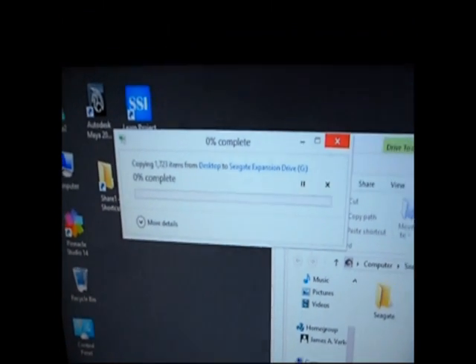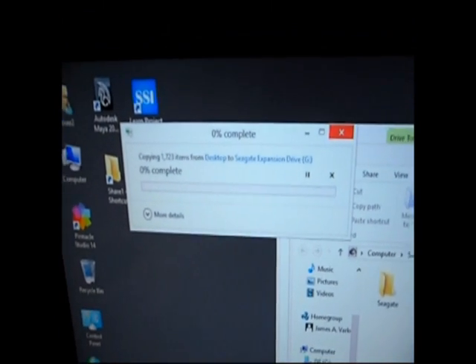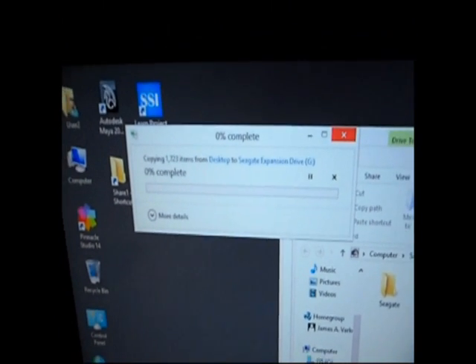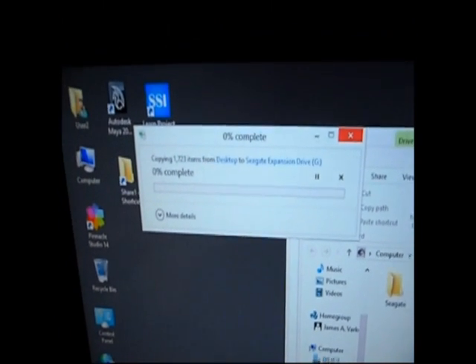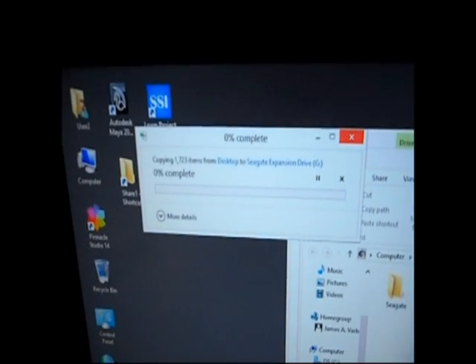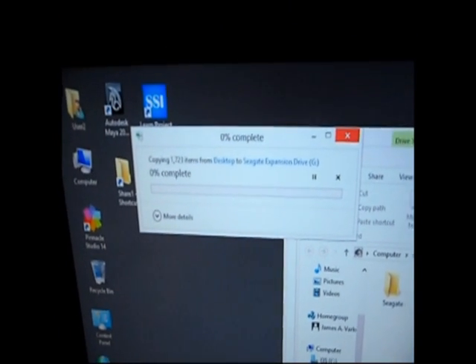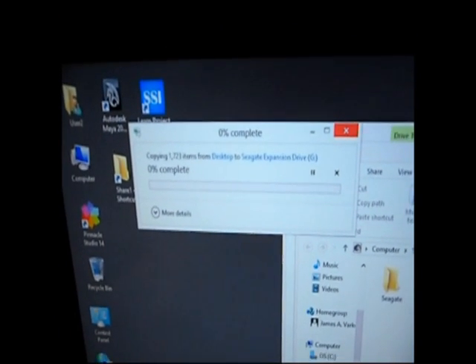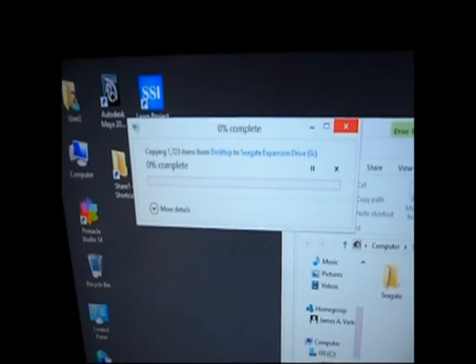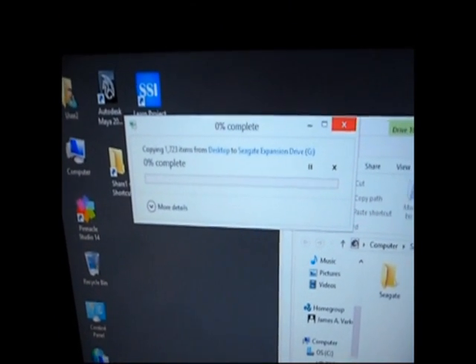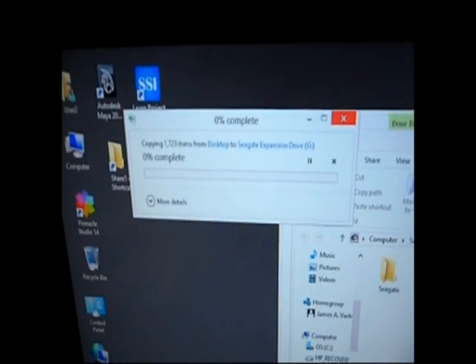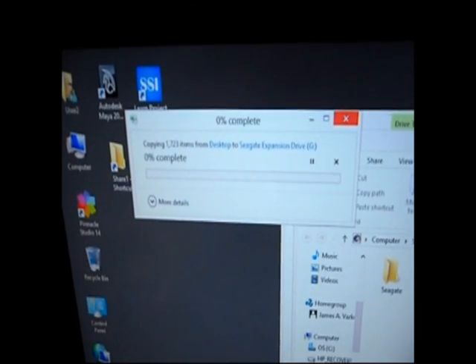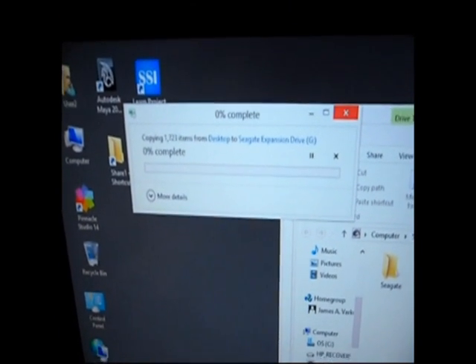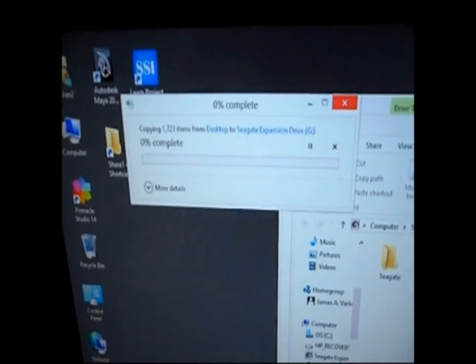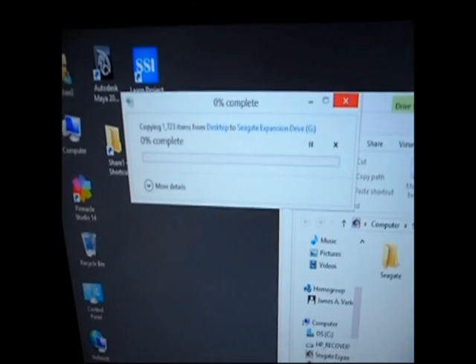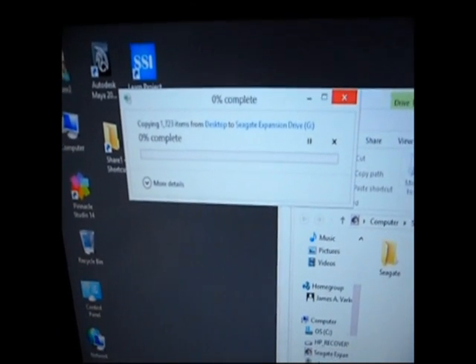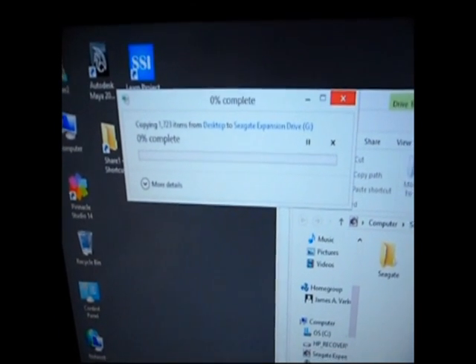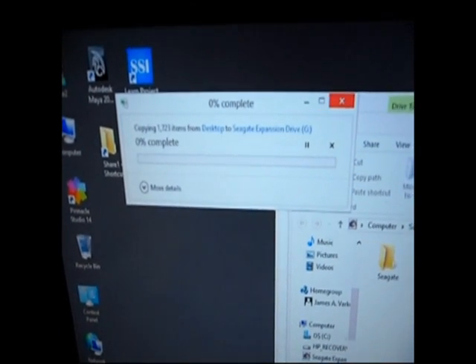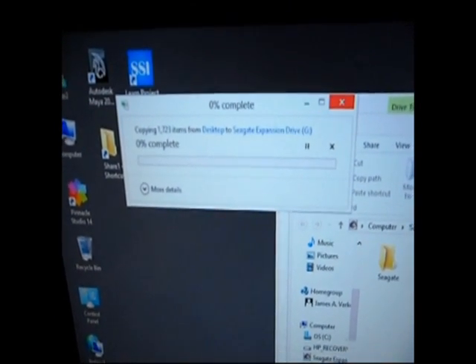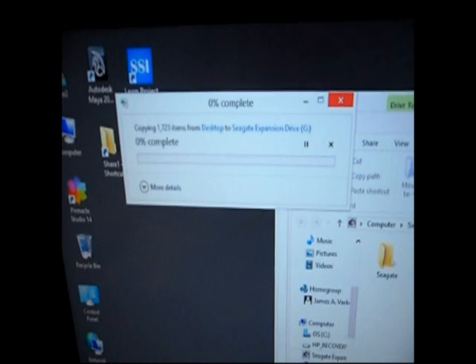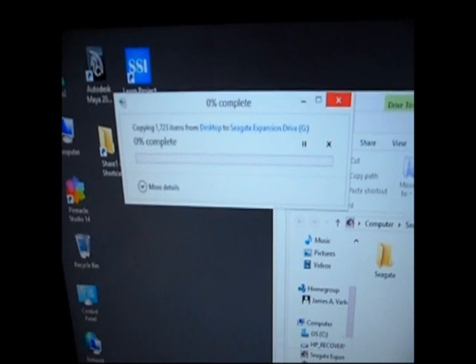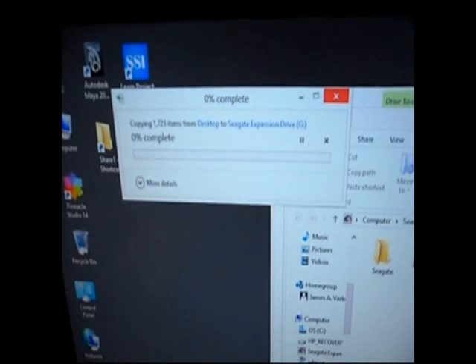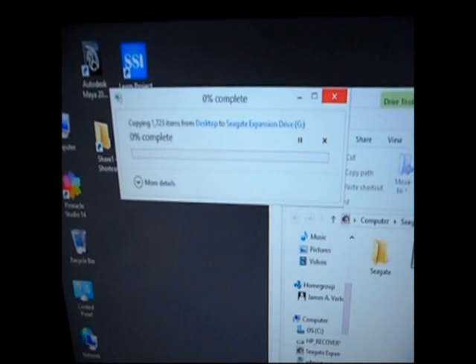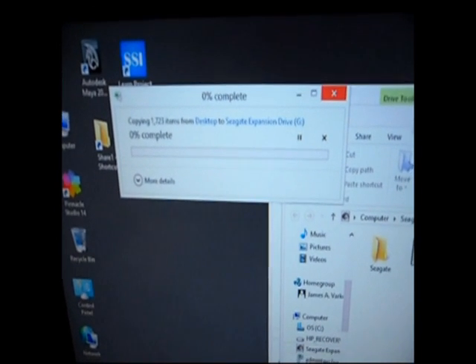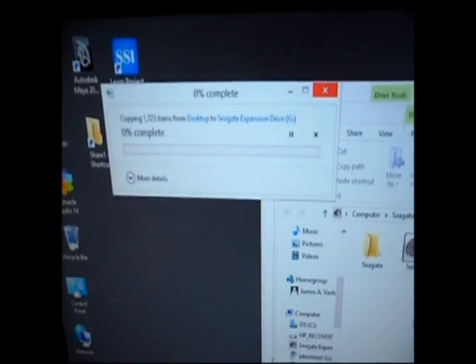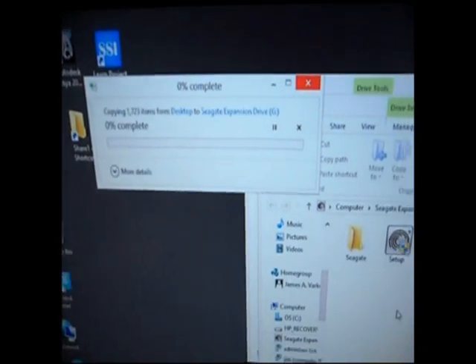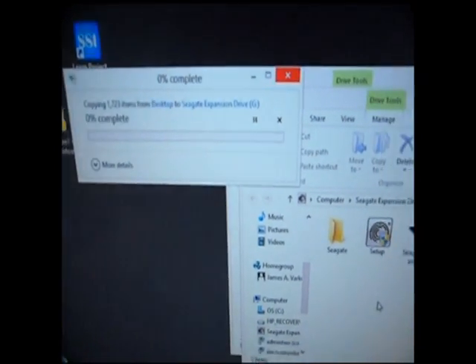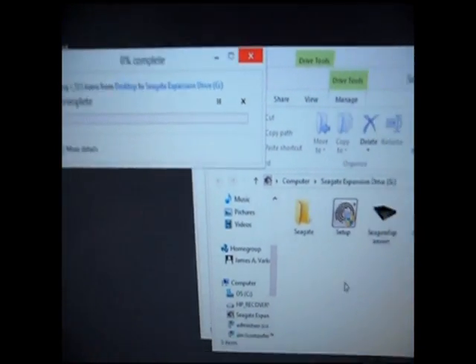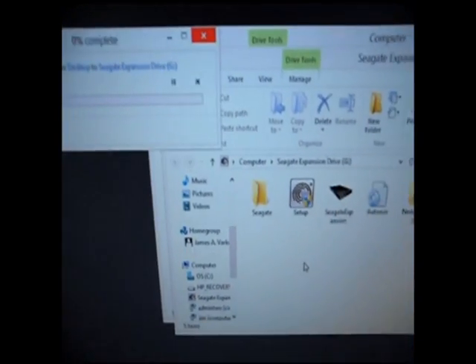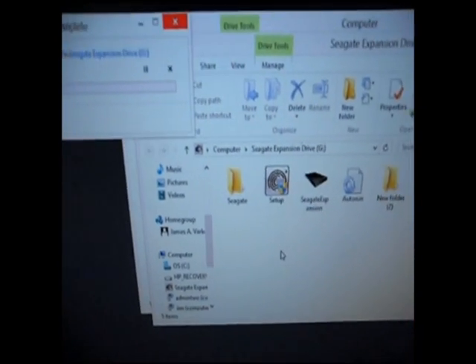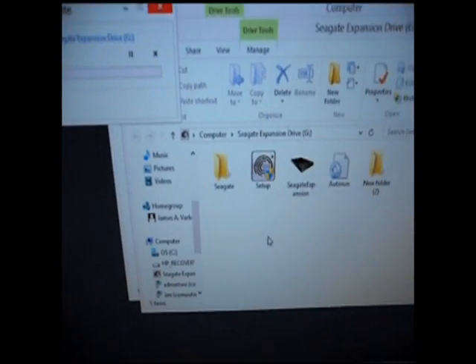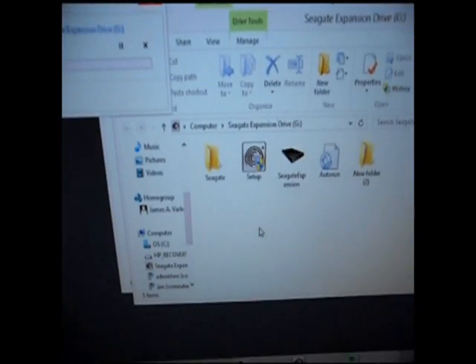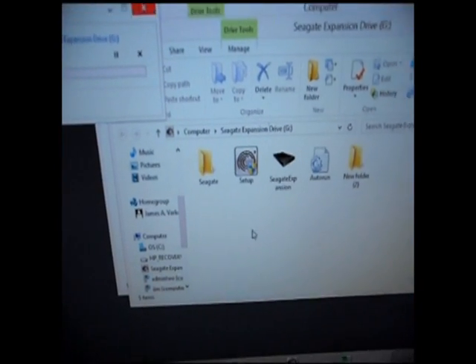It works just like a flash drive, and it's probably just like a flash drive.